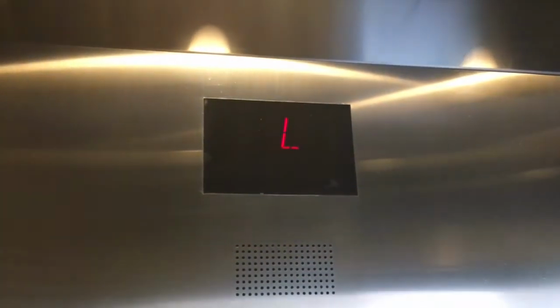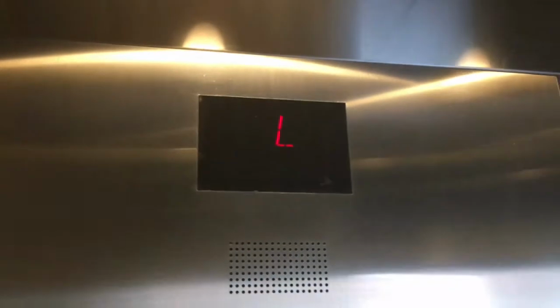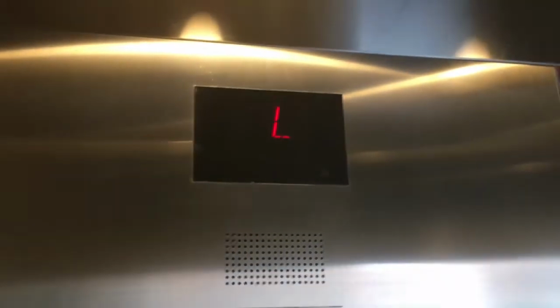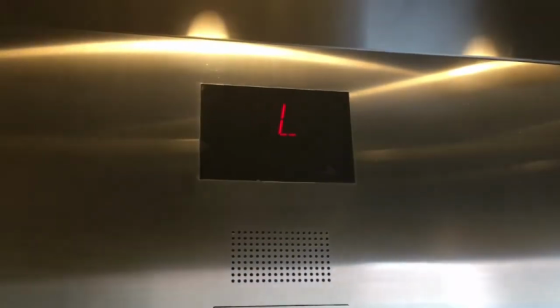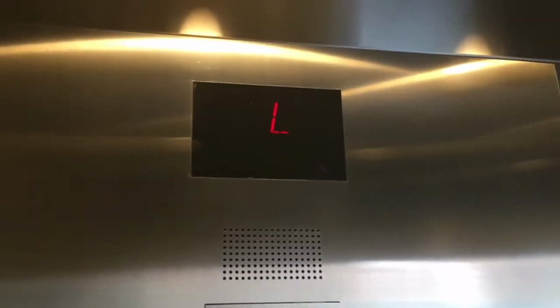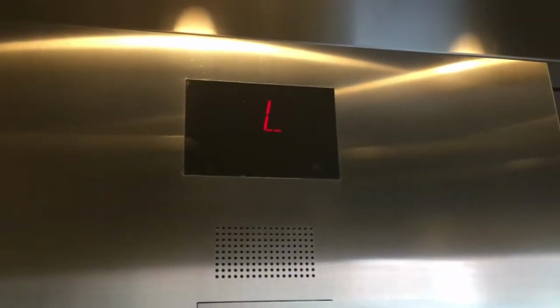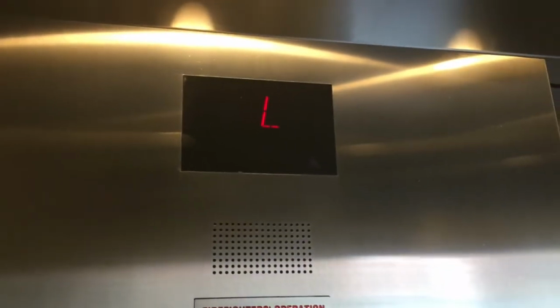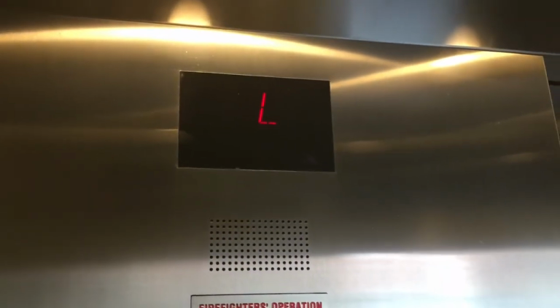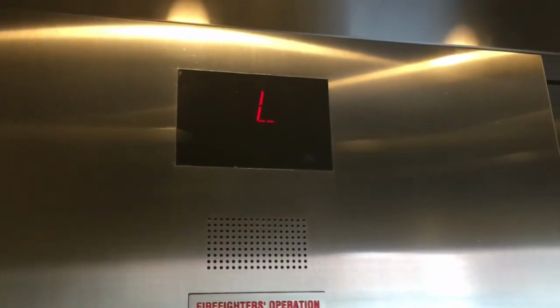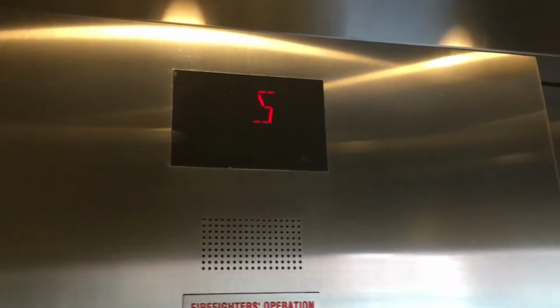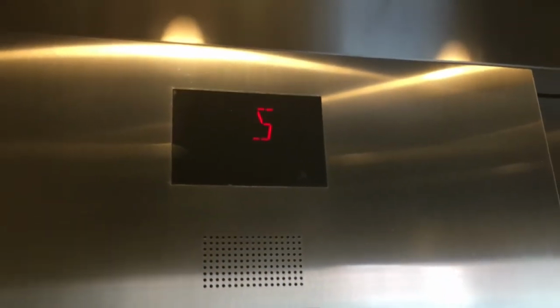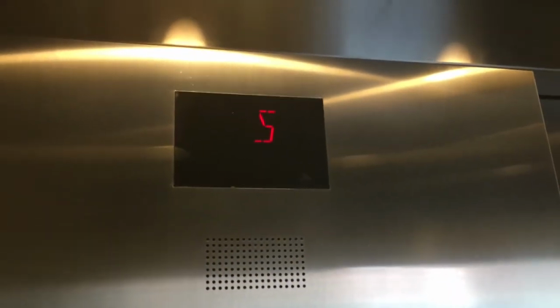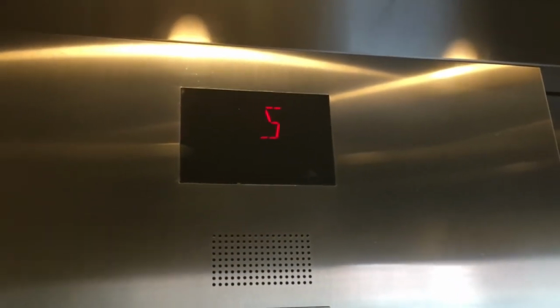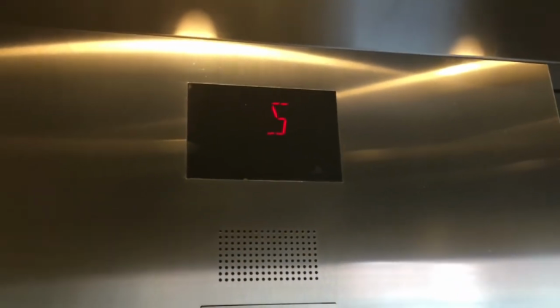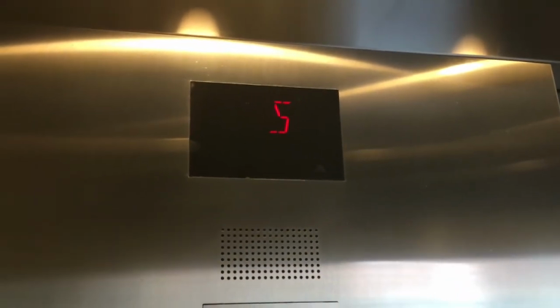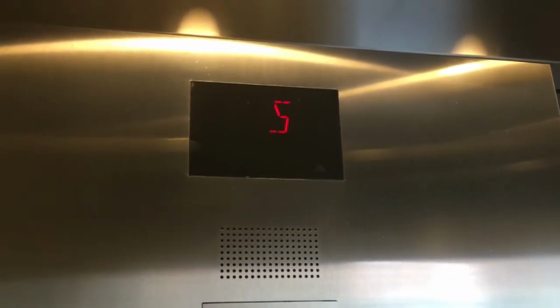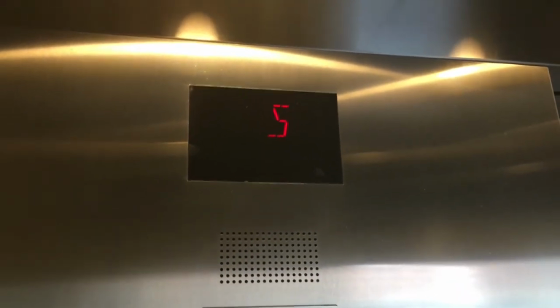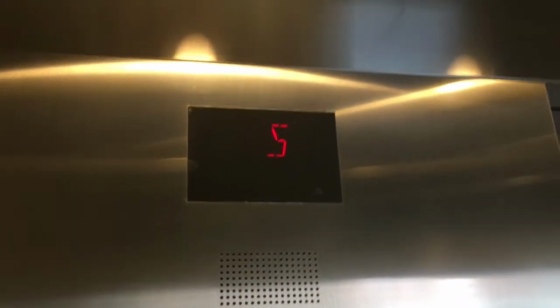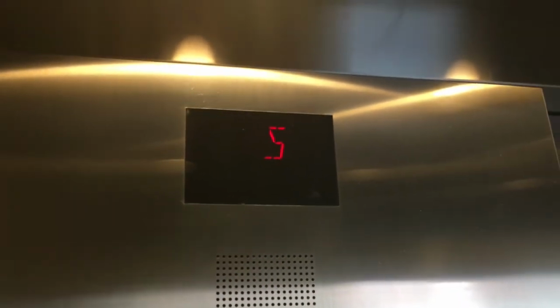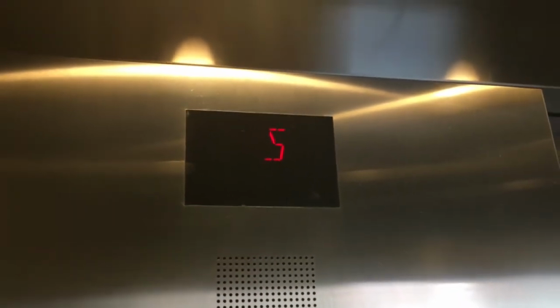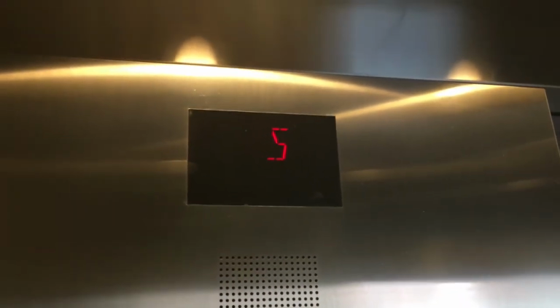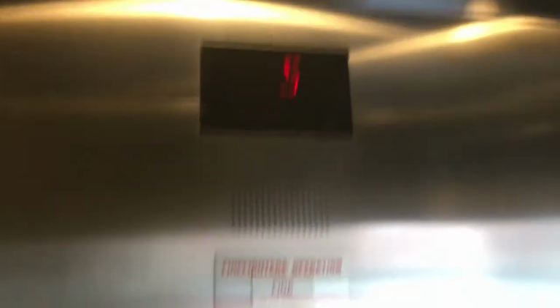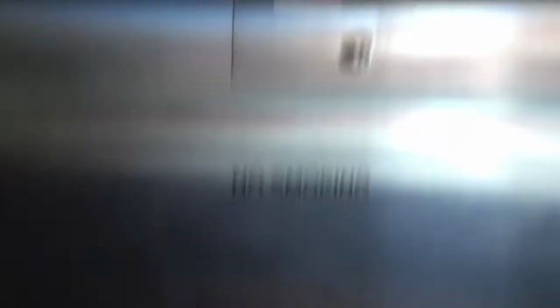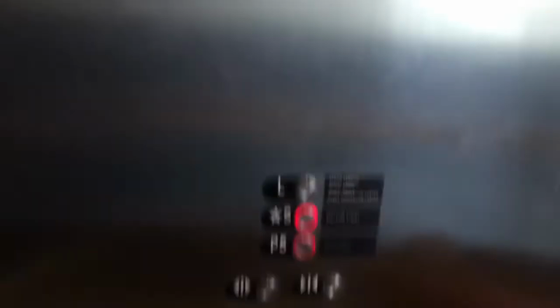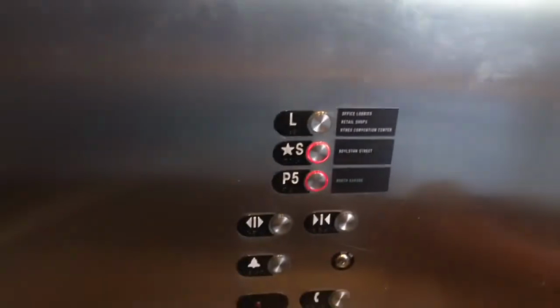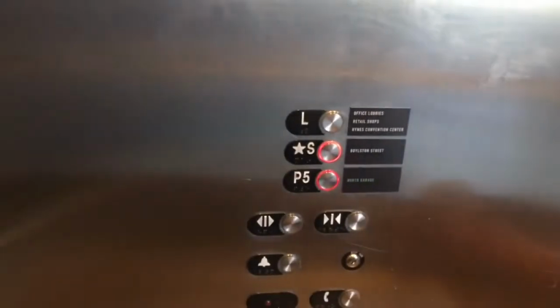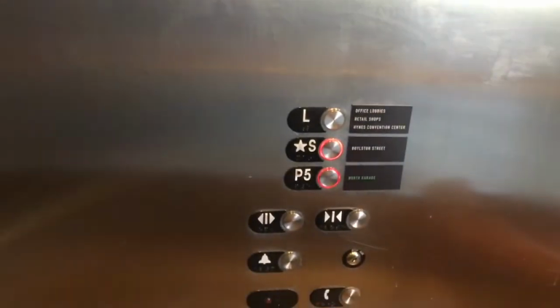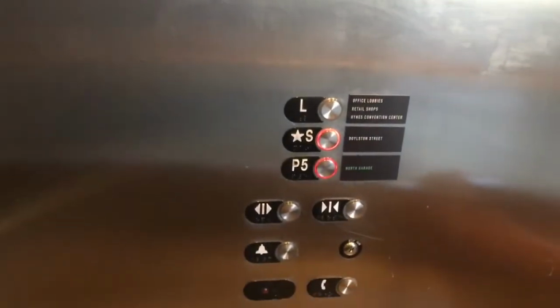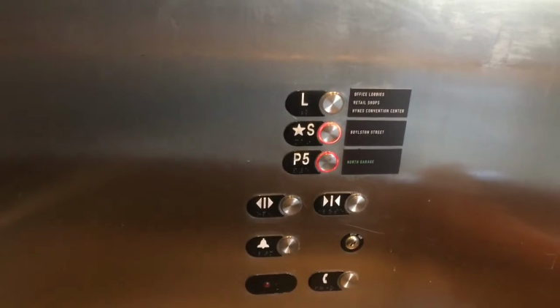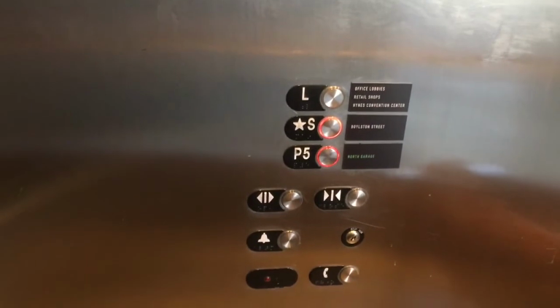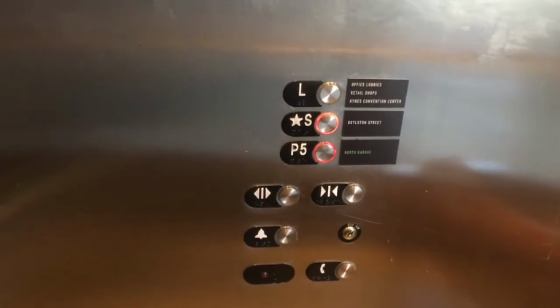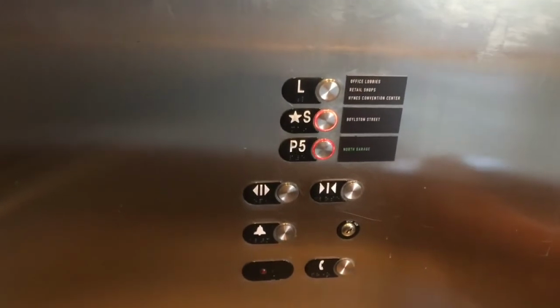Cold out, huh? It is really cold — oh, believe me. Yes, it is really cold.